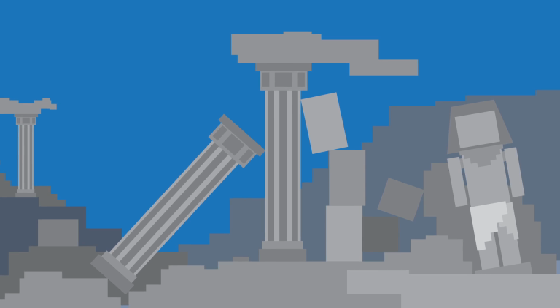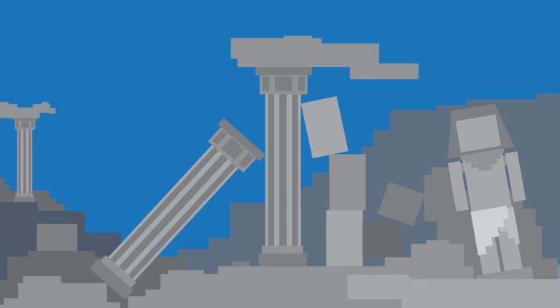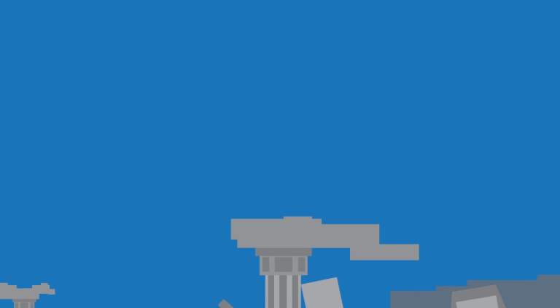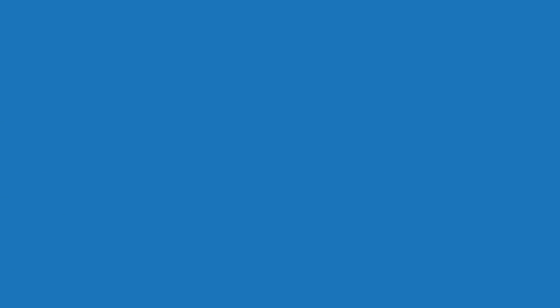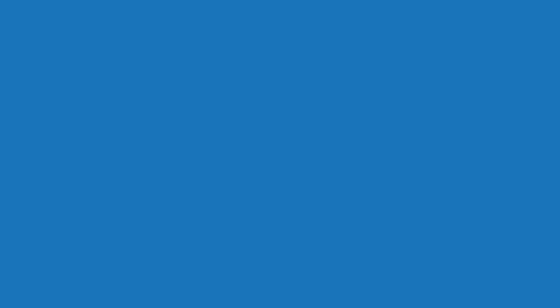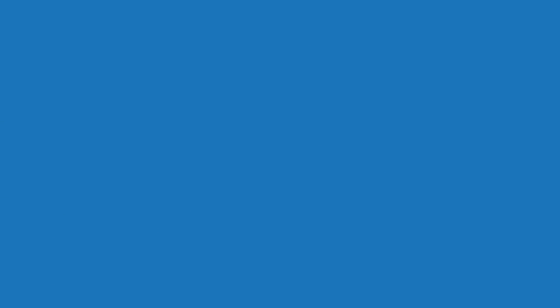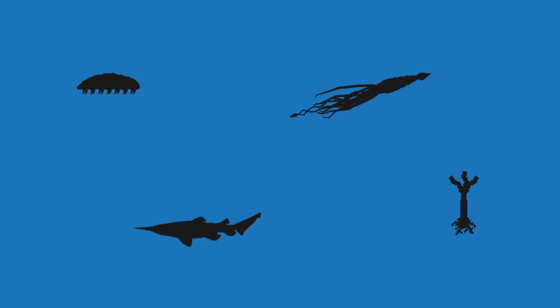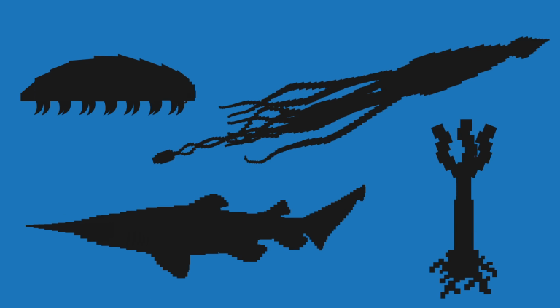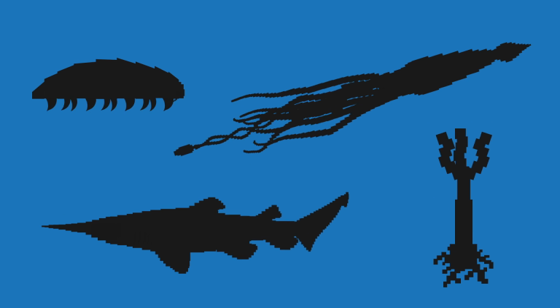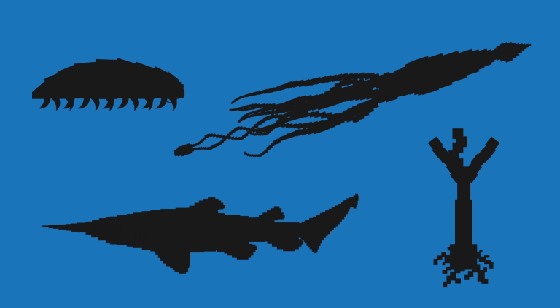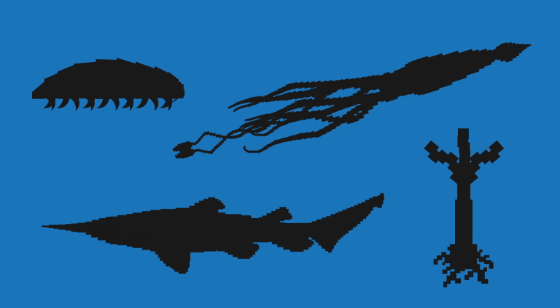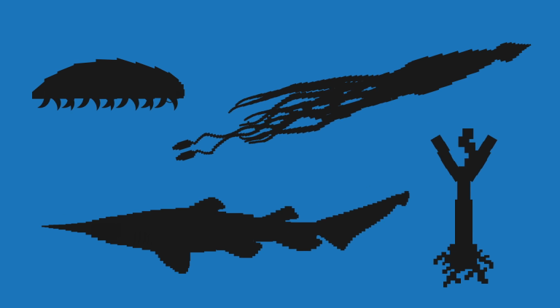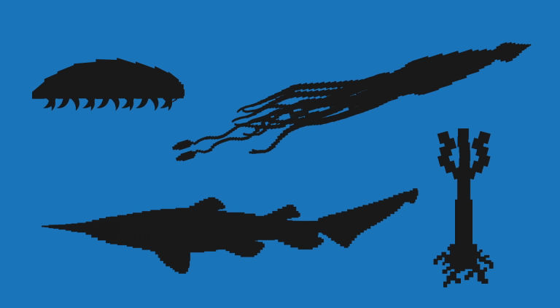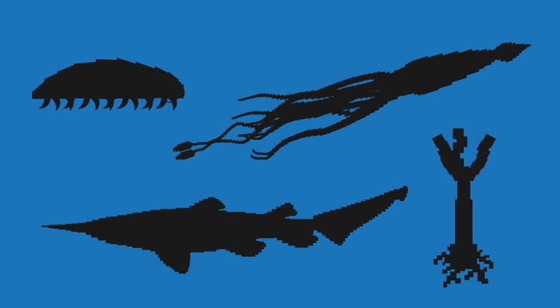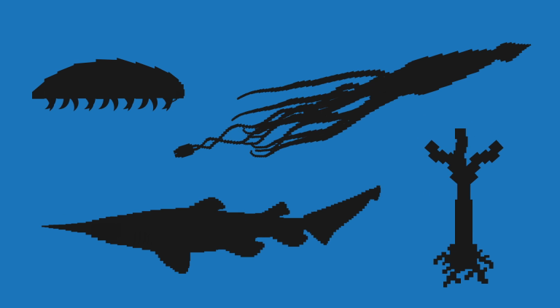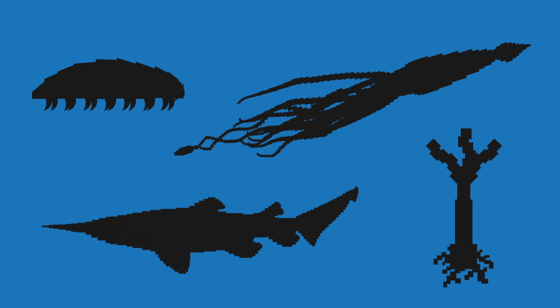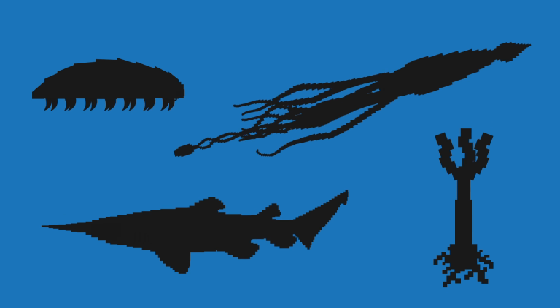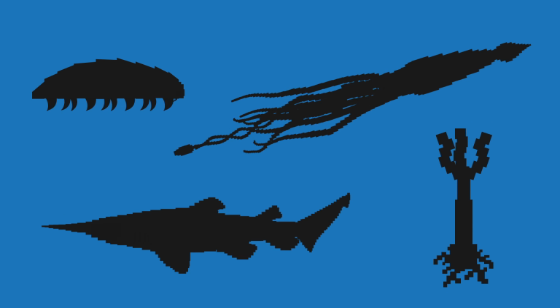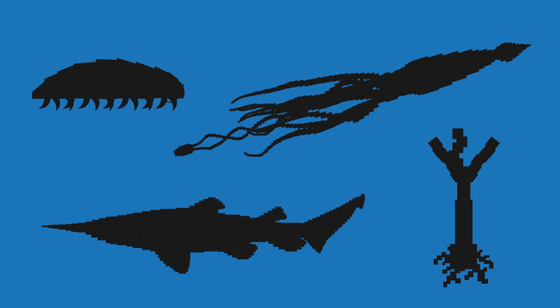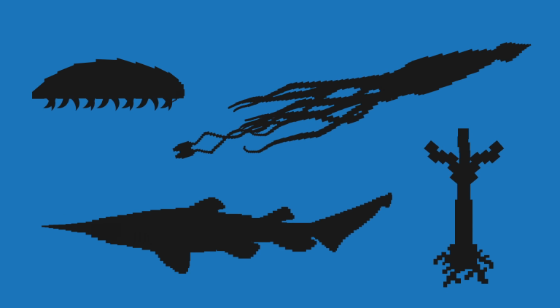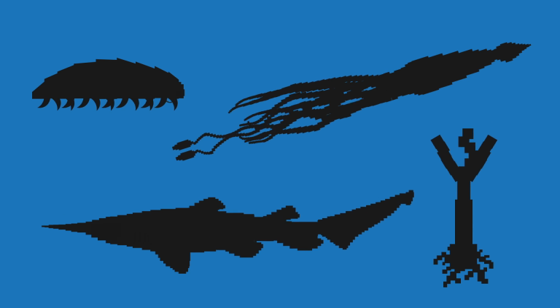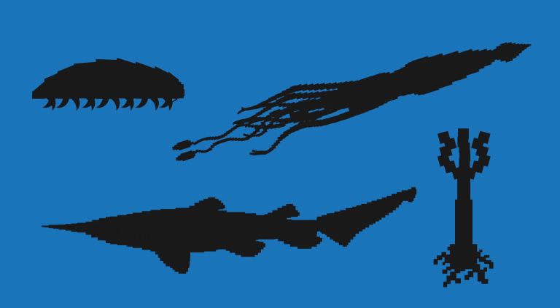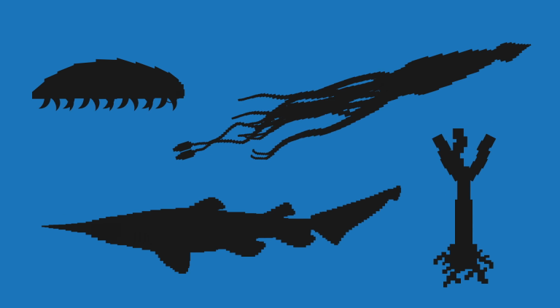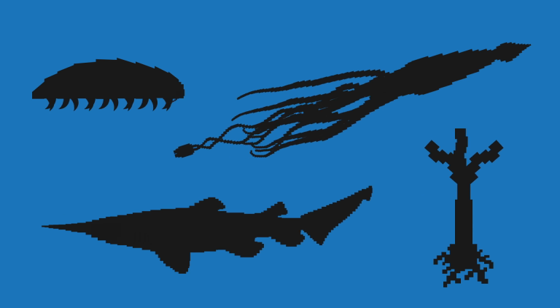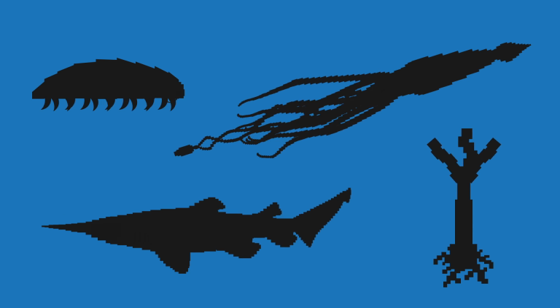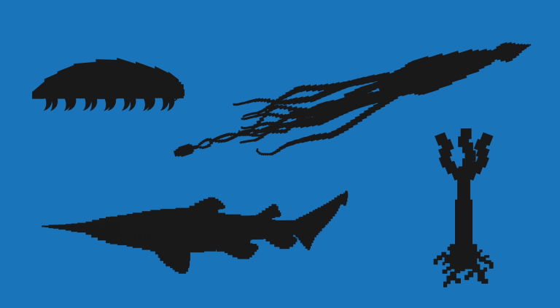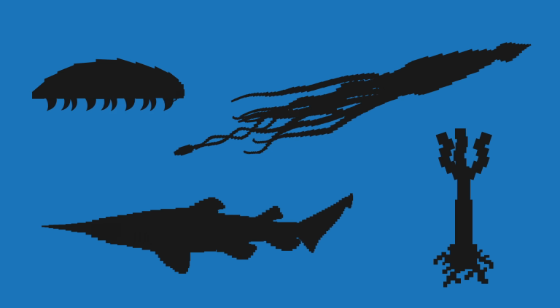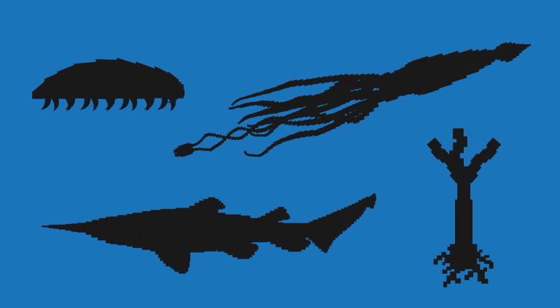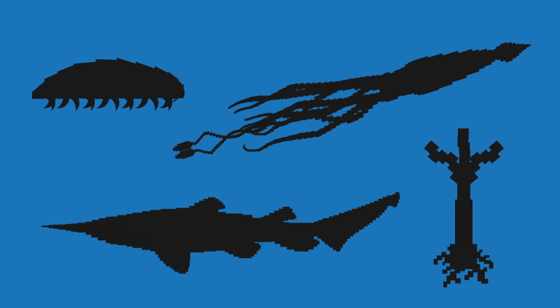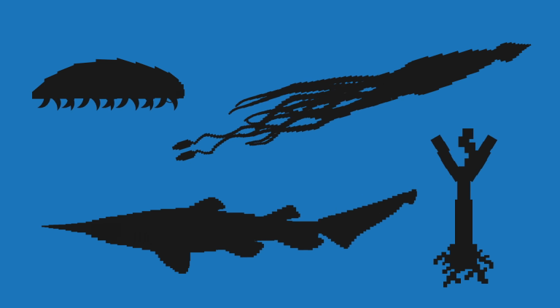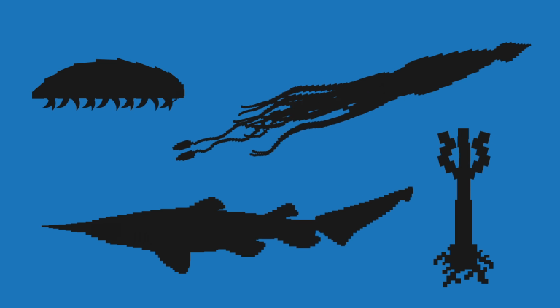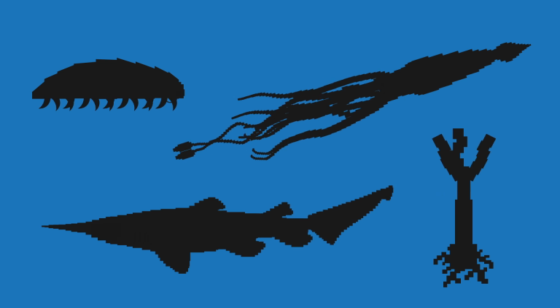Another thing that scientists have found are a bunch of terrifying creatures living in the ocean that are probably better left unseen, but we're gonna show you them anyway.